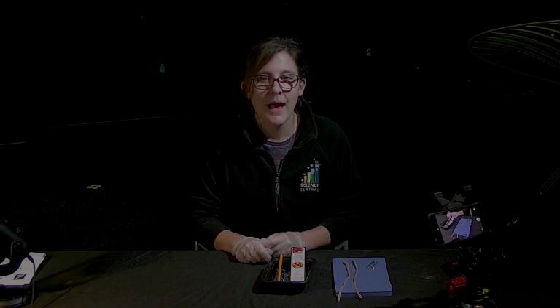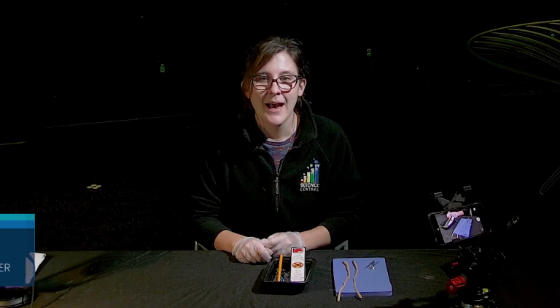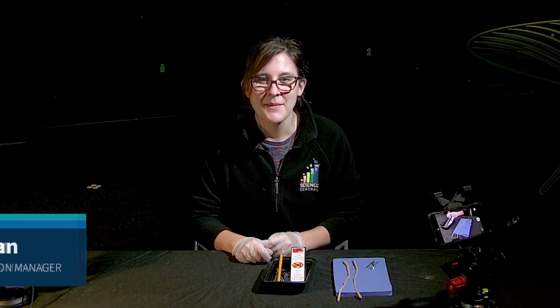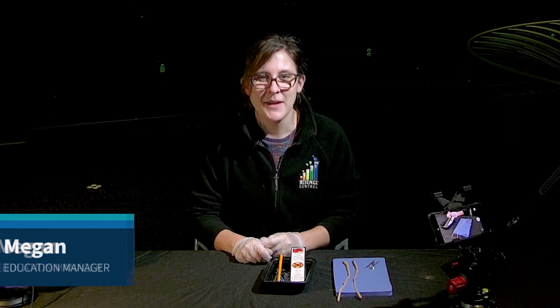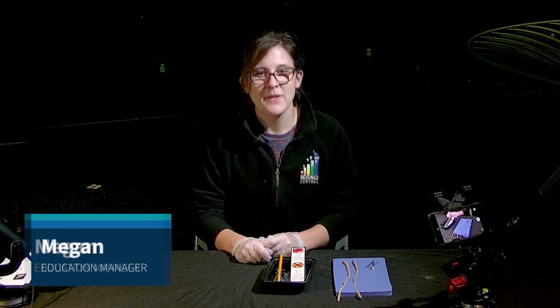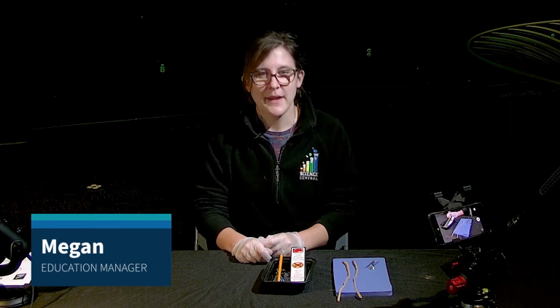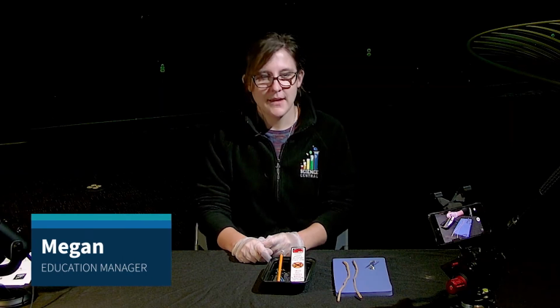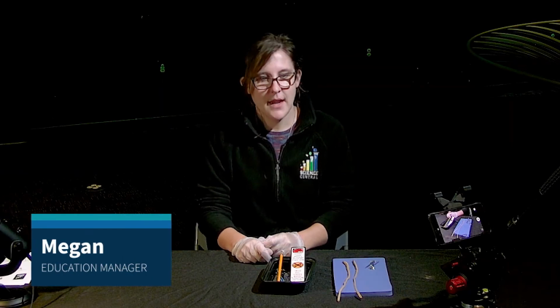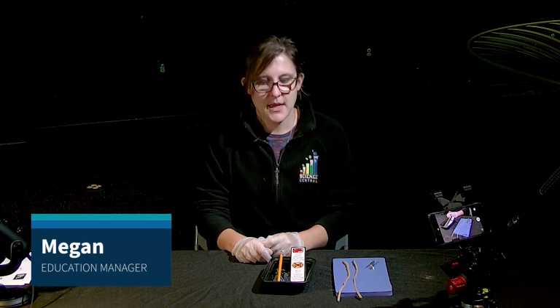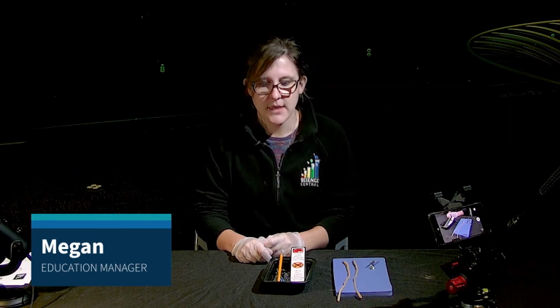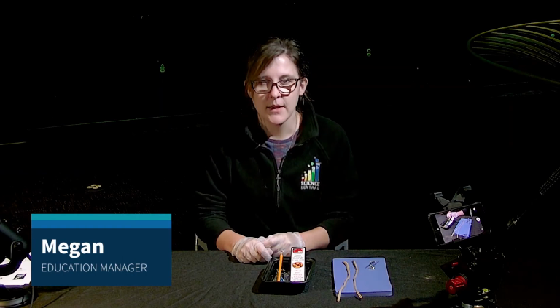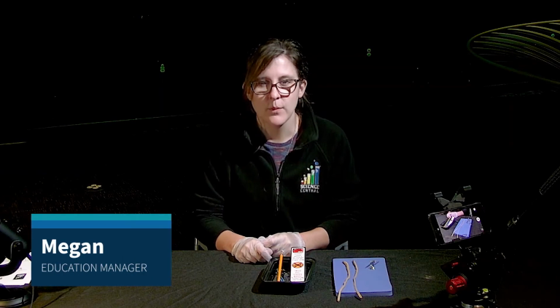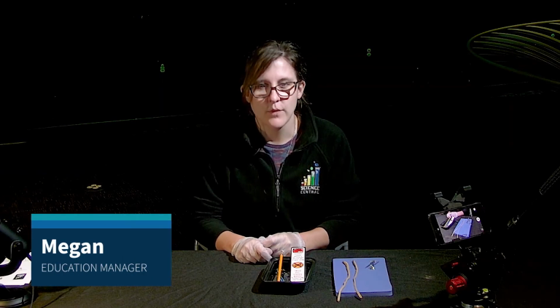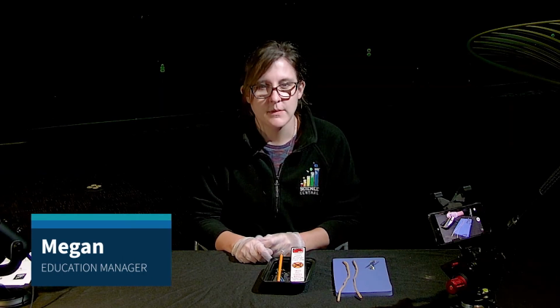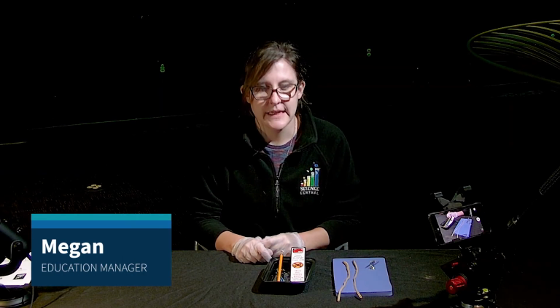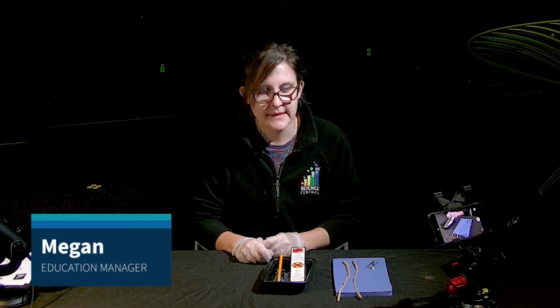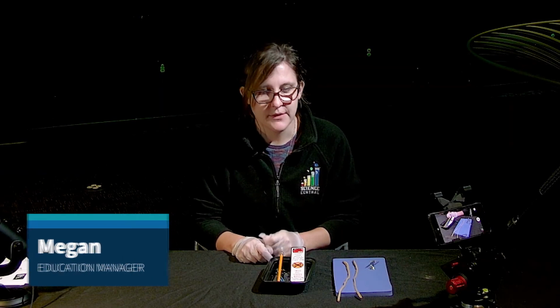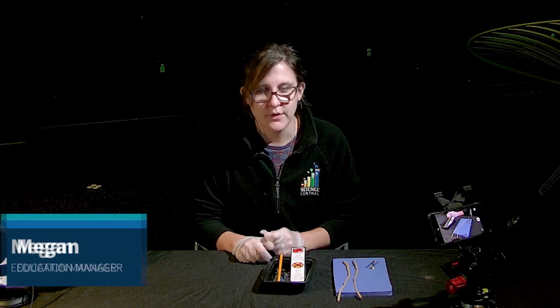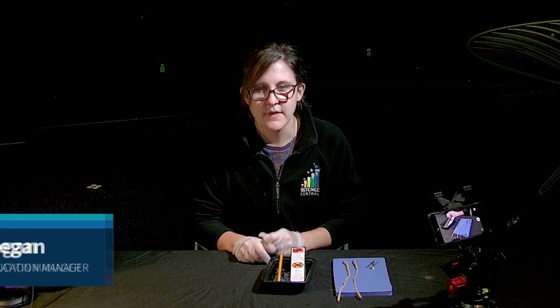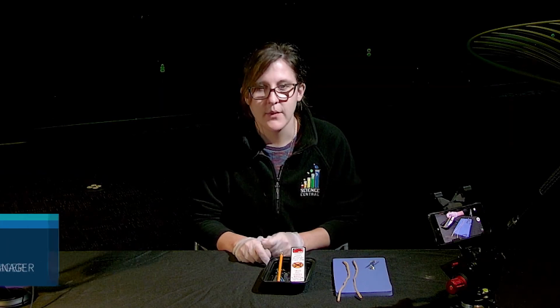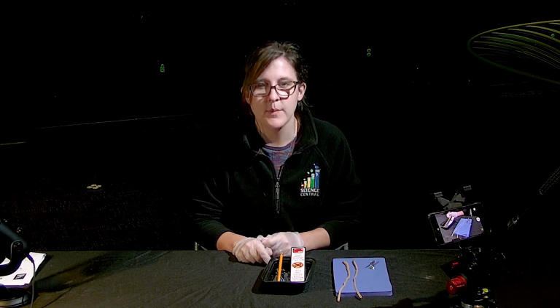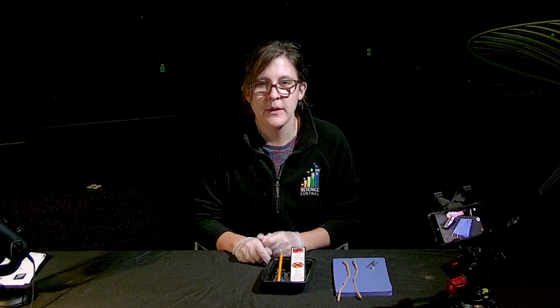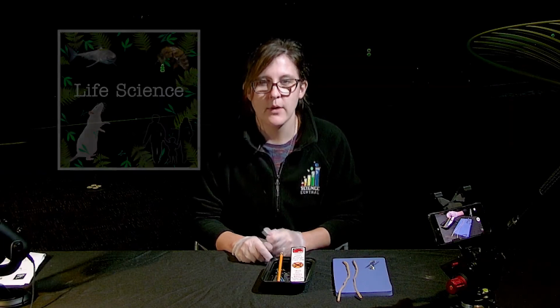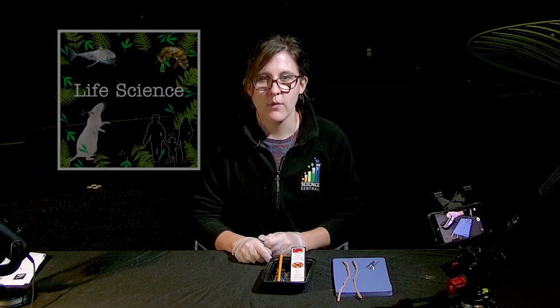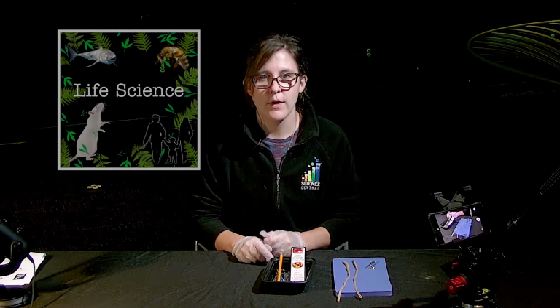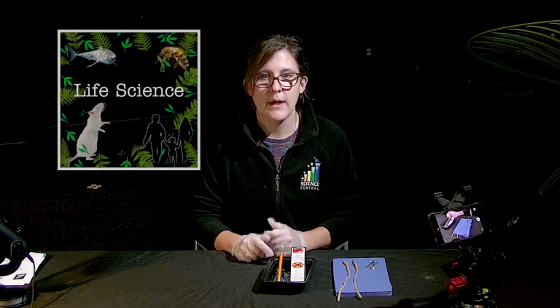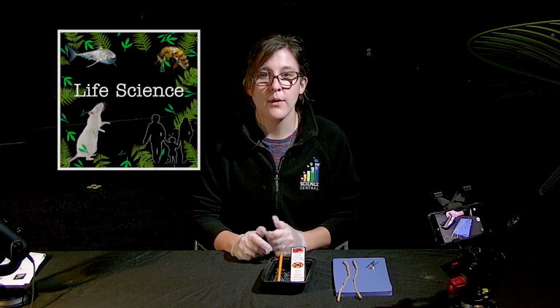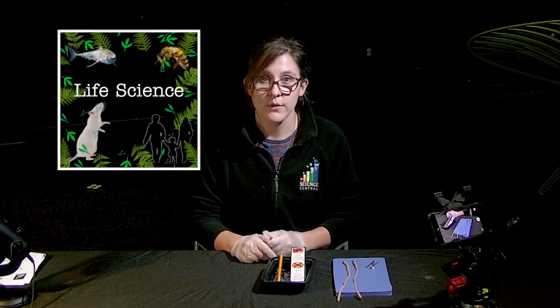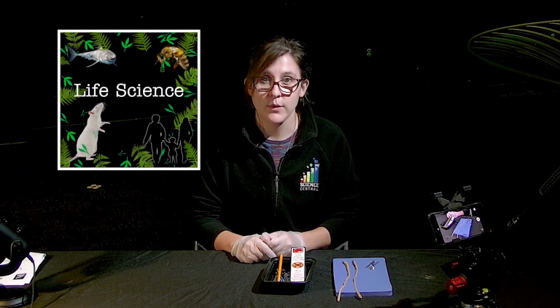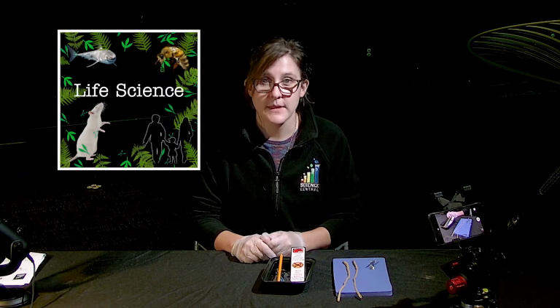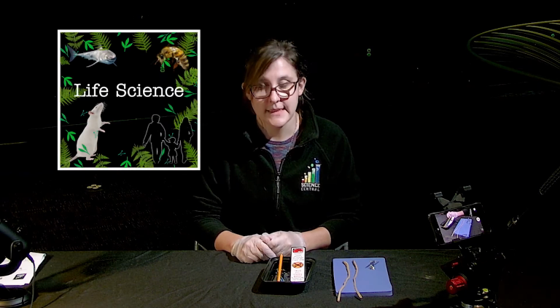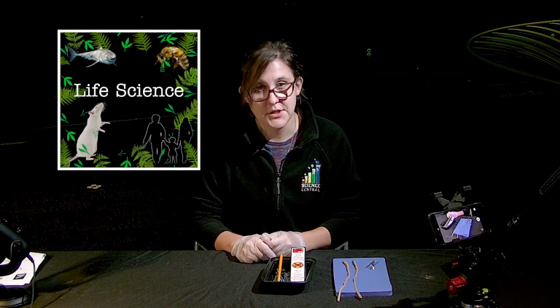Hi, my name is Megan and I am from Science Central. Today we will be going over our earthworm dissection.